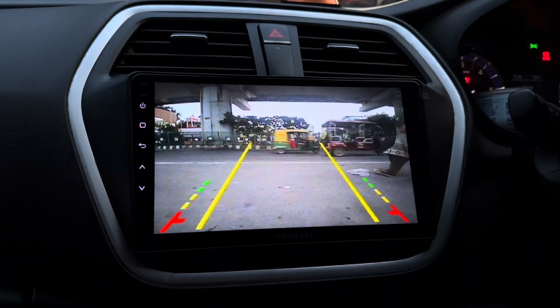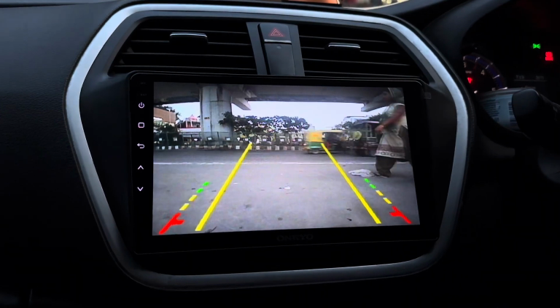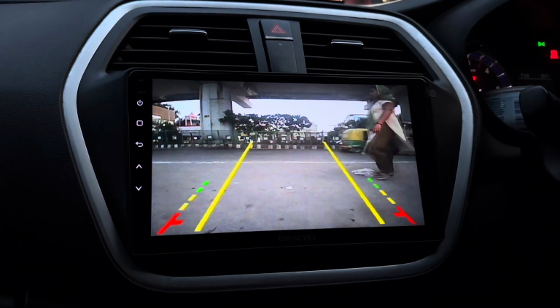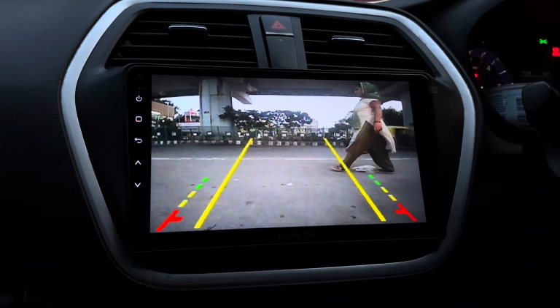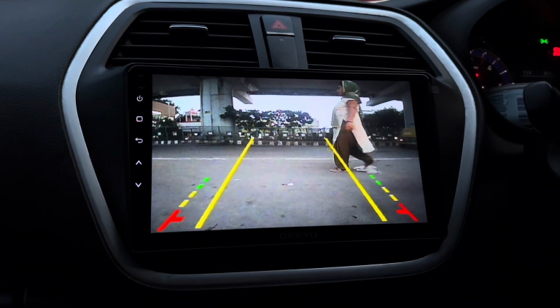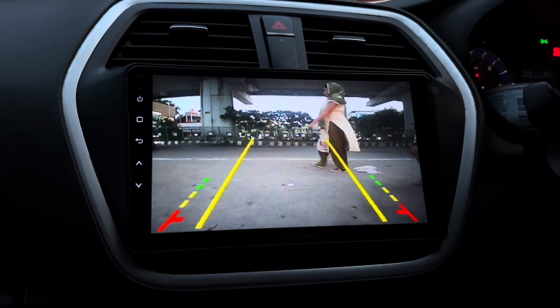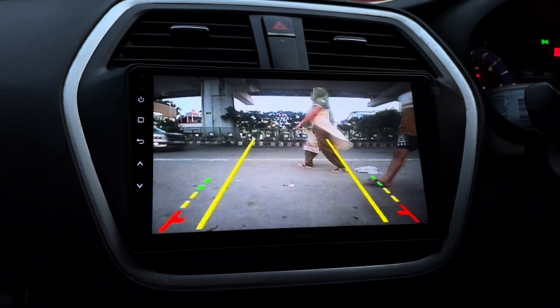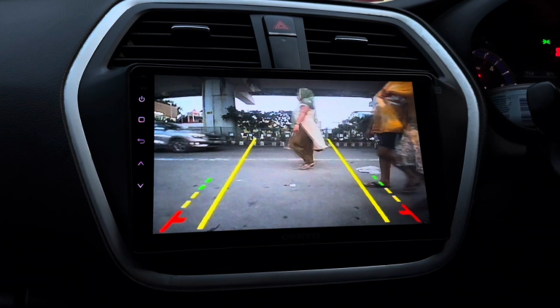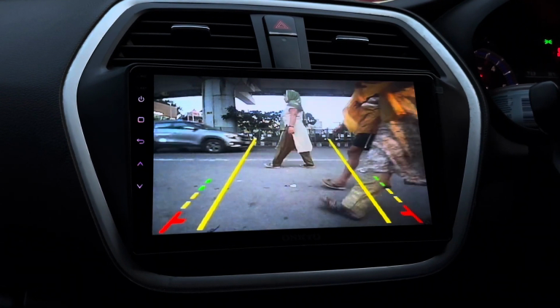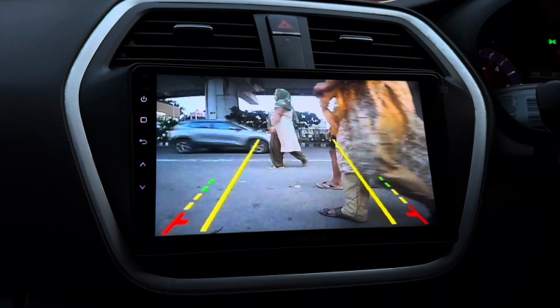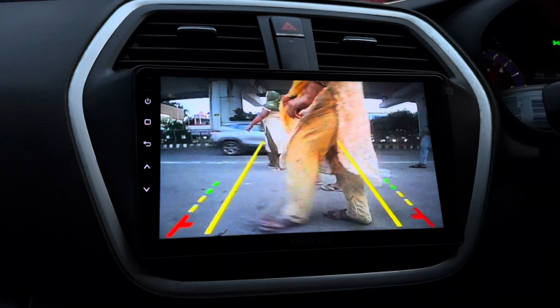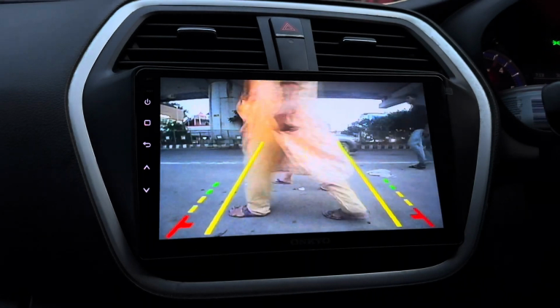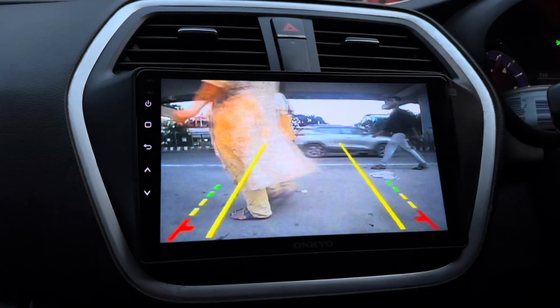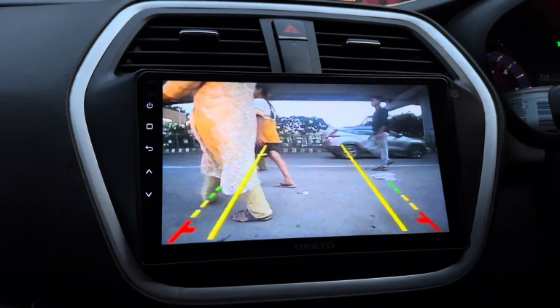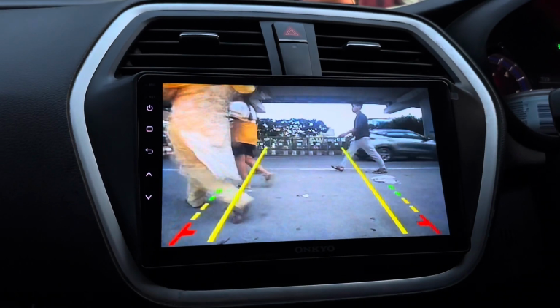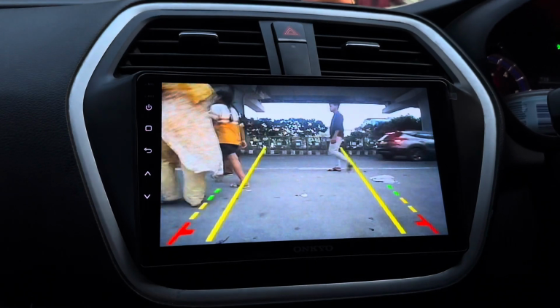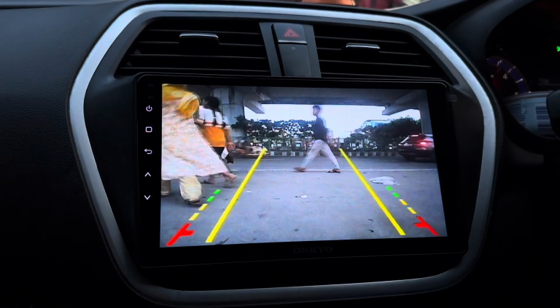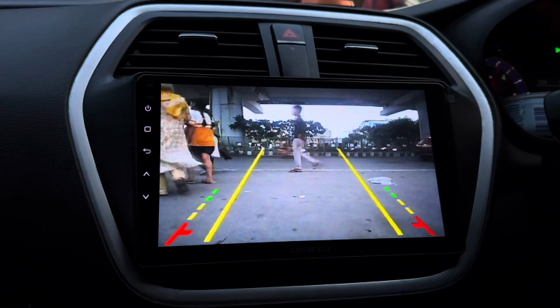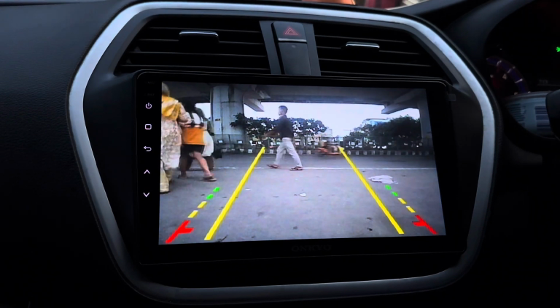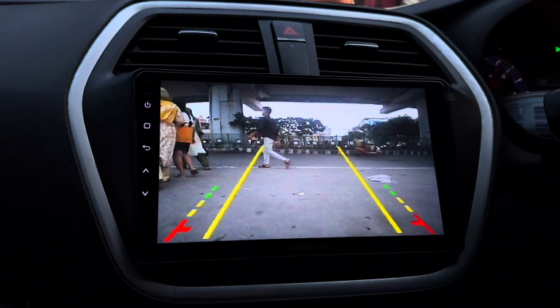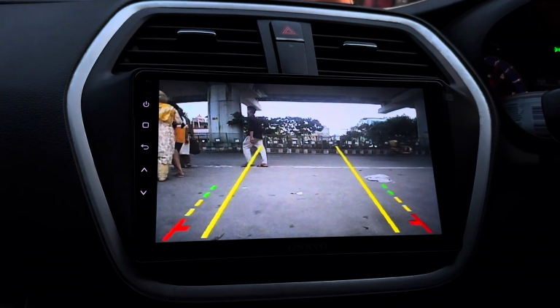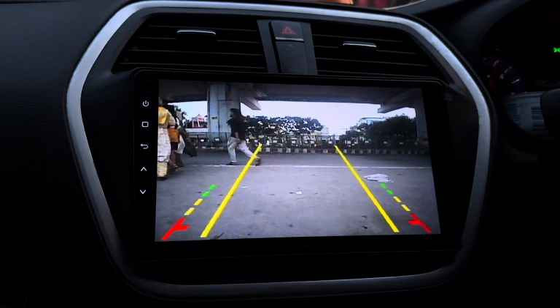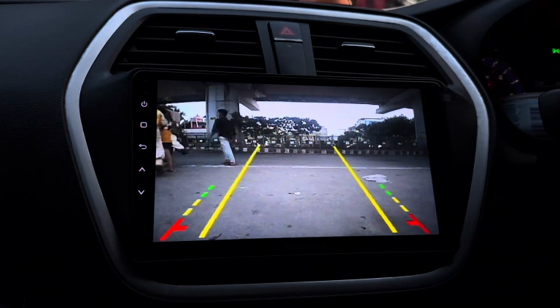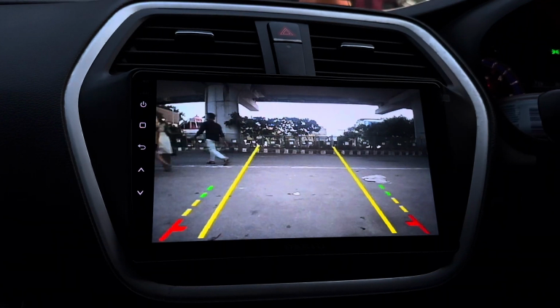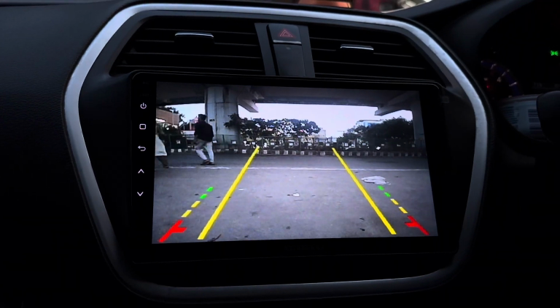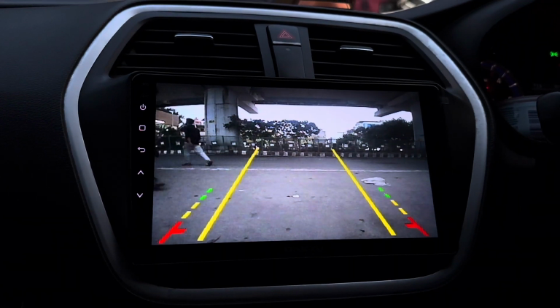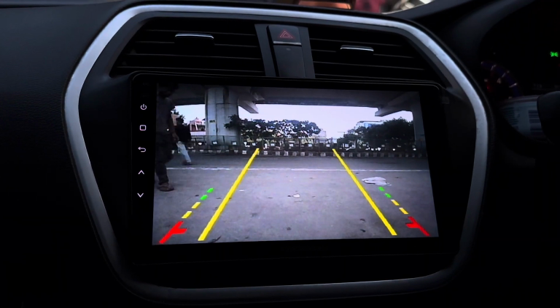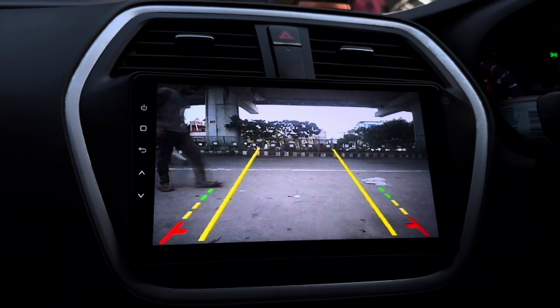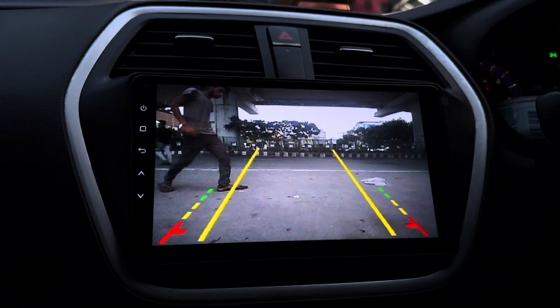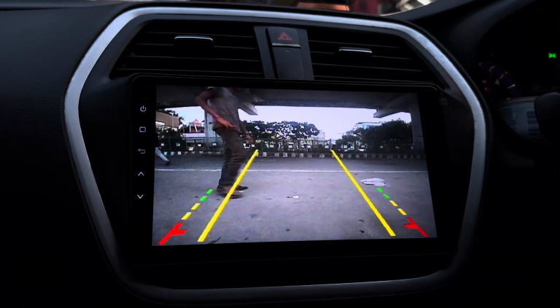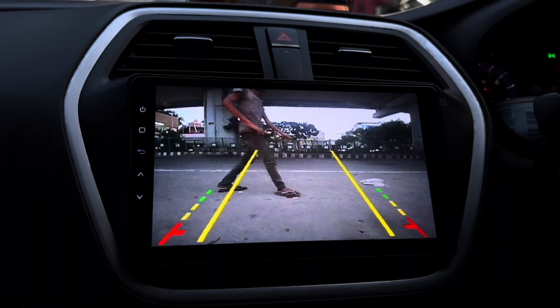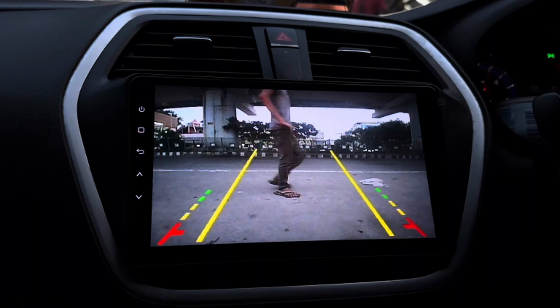Along with this stereo, we have installed a Blobpunk reverse camera — you can check out the clarity. This camera comes along with moving trajectory lines.